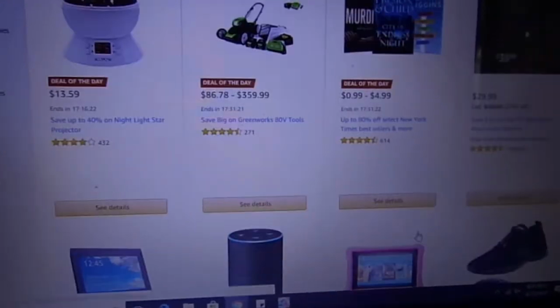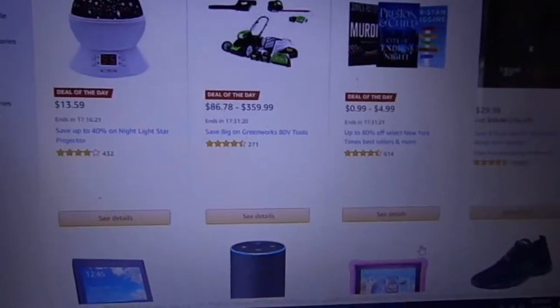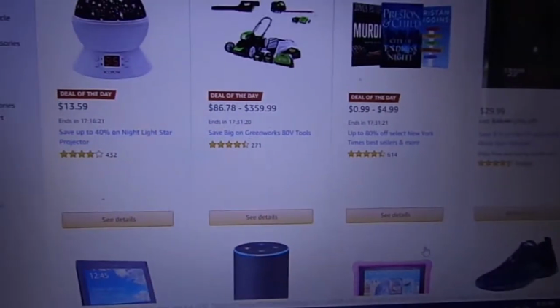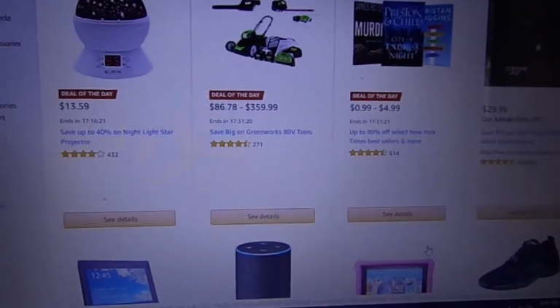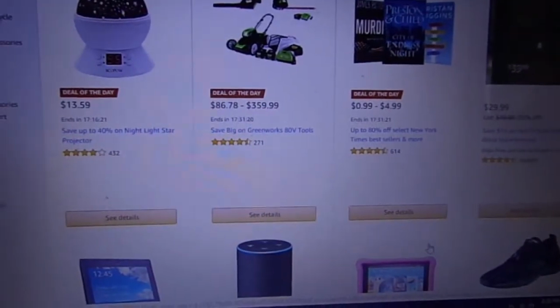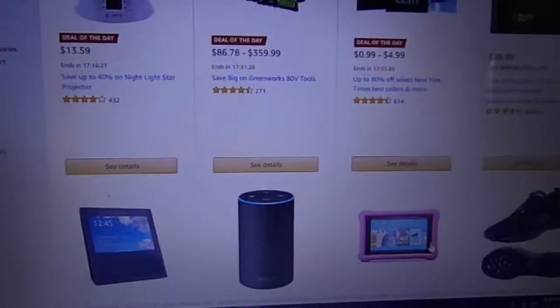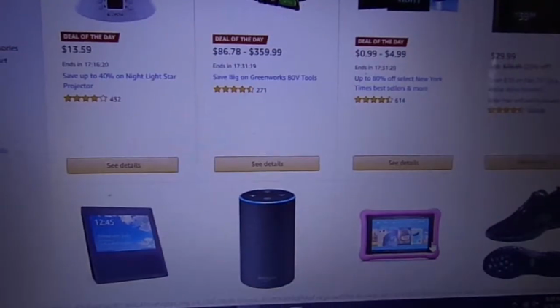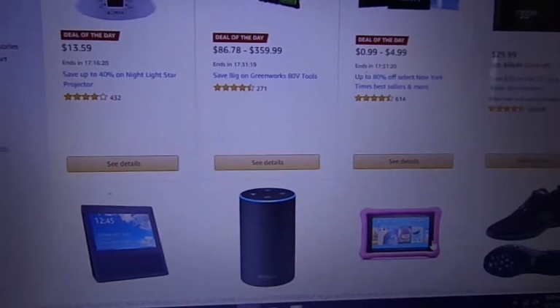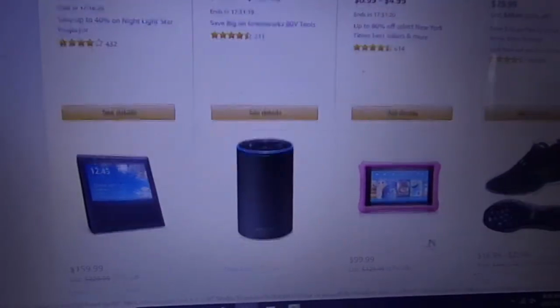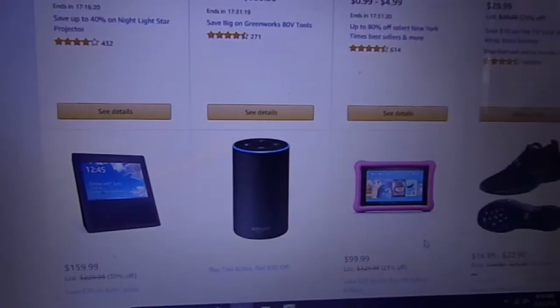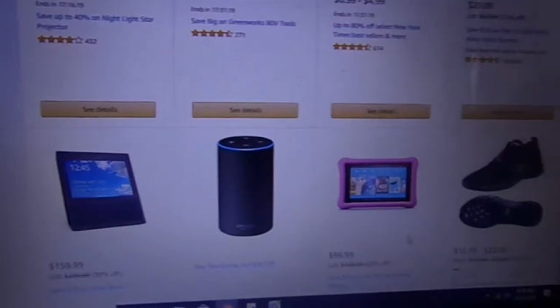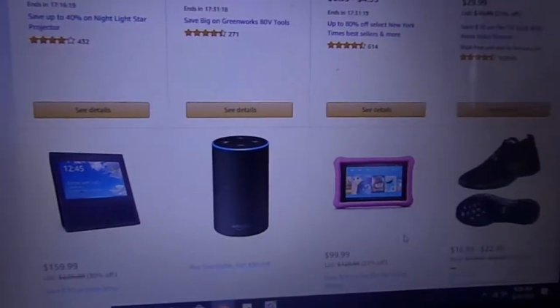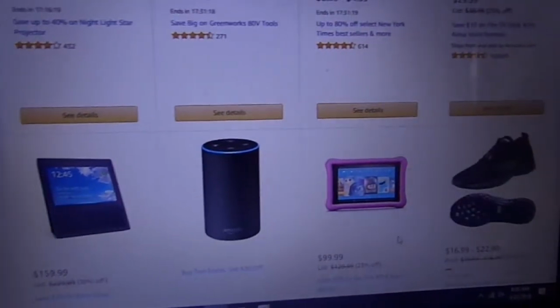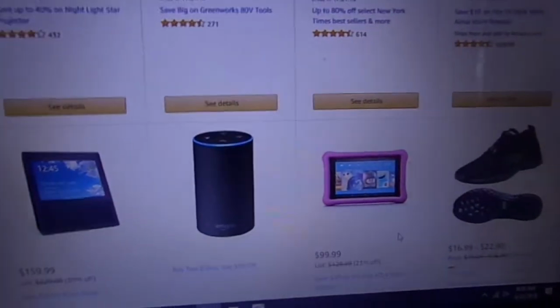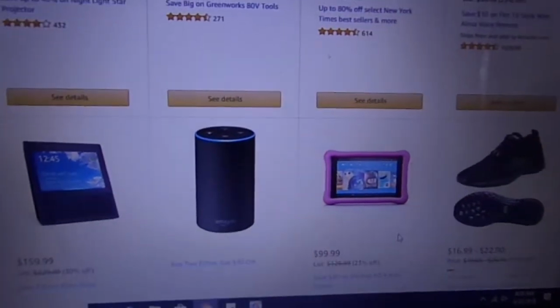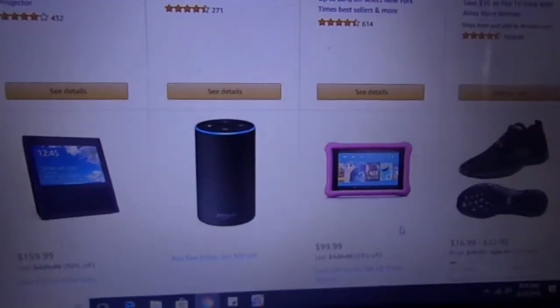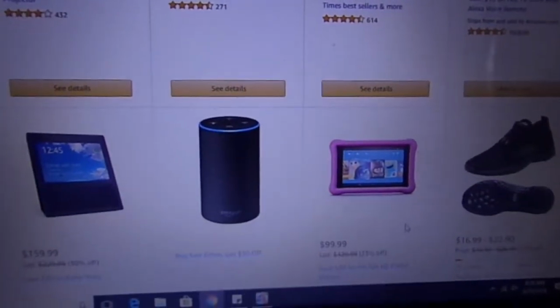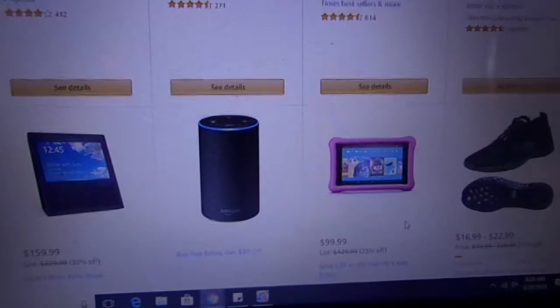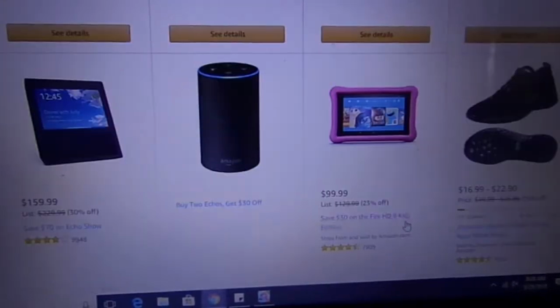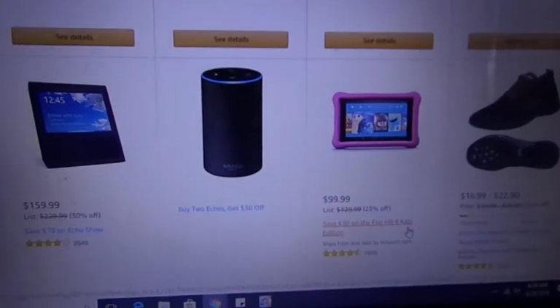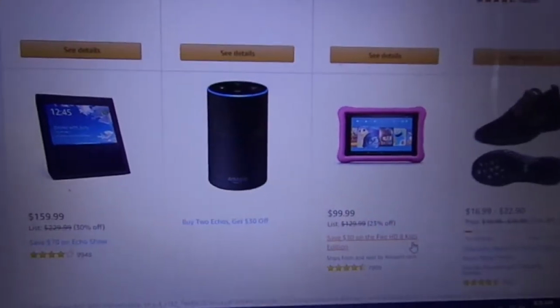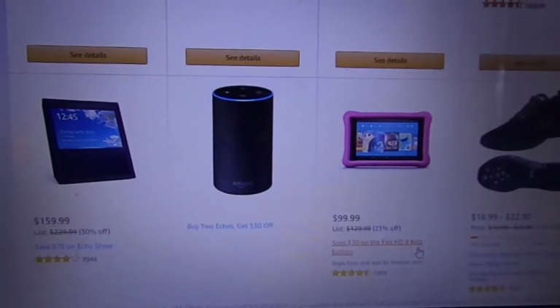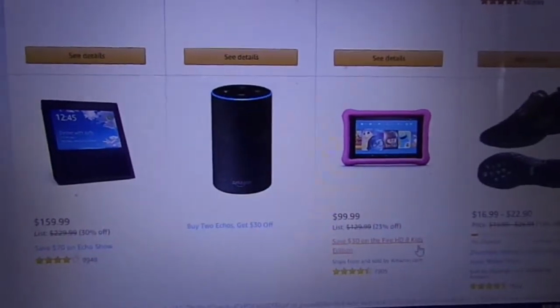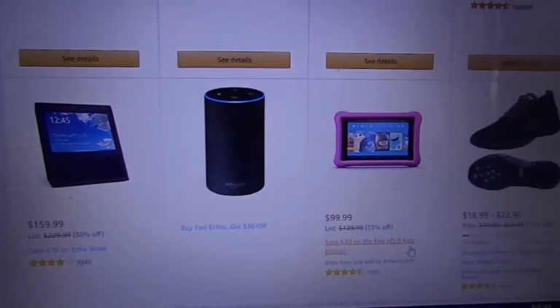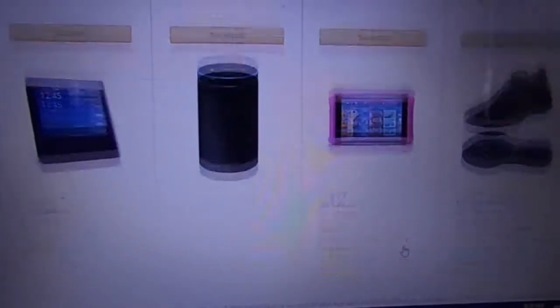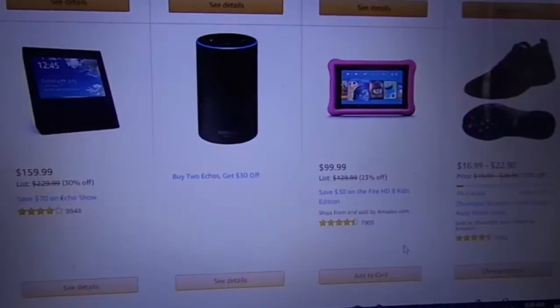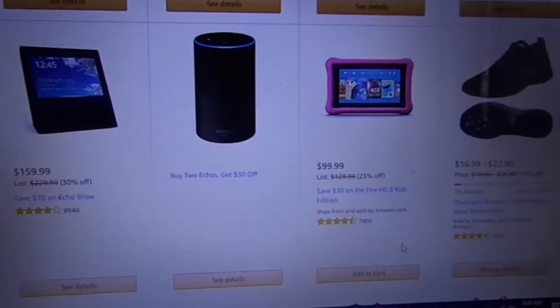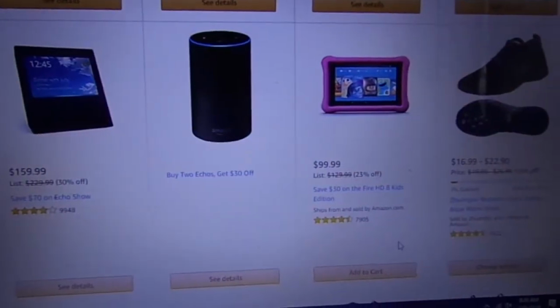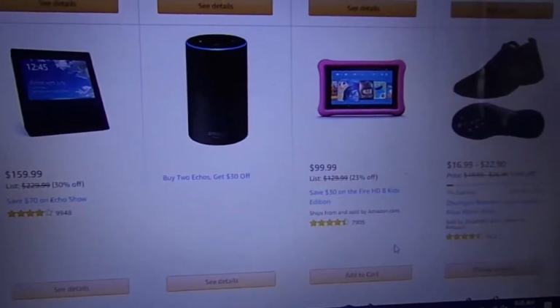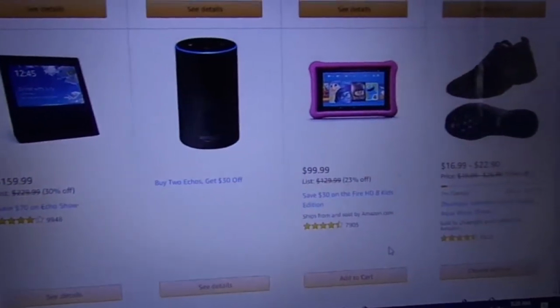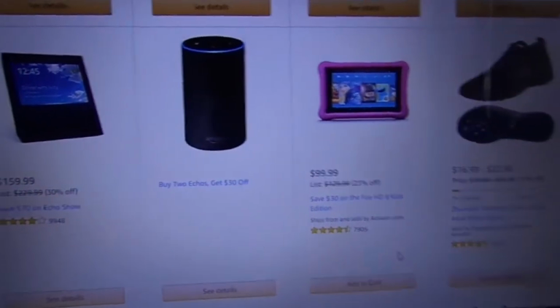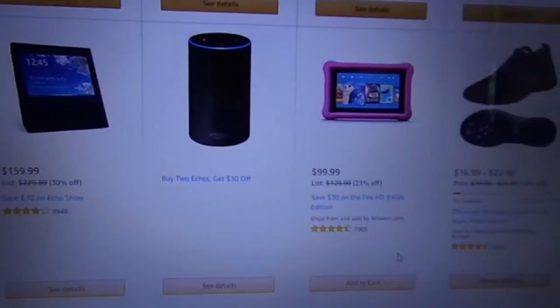But first let's go take a little bit more of a sneak peek at what else they have for today's deals on Amazon.